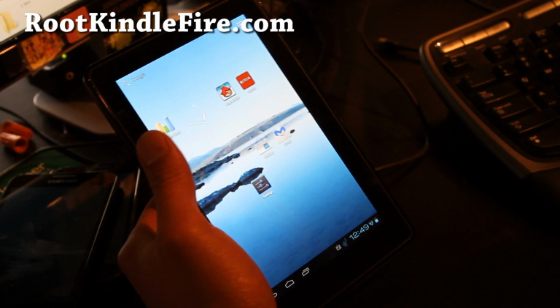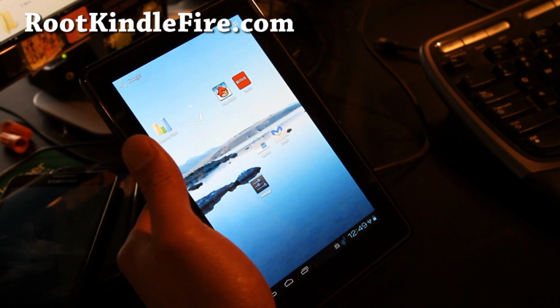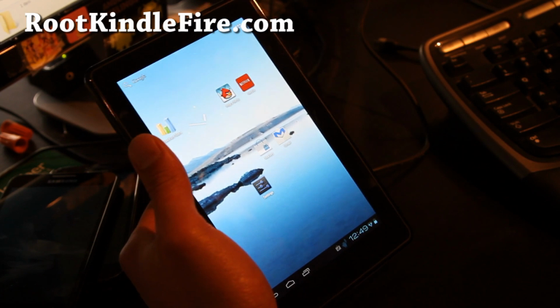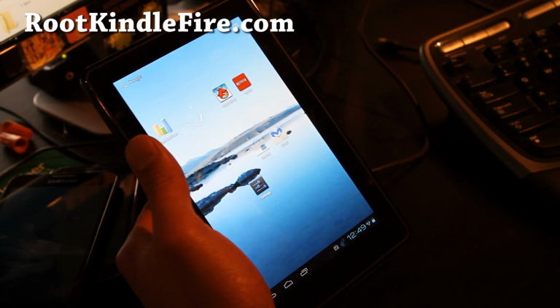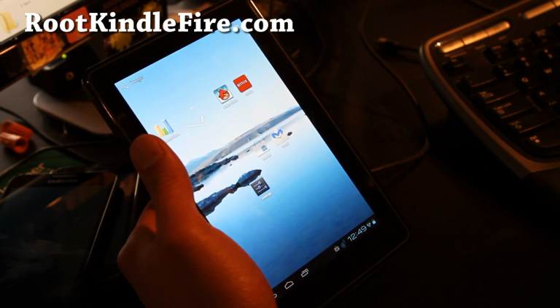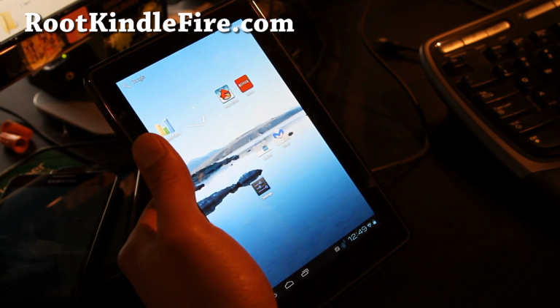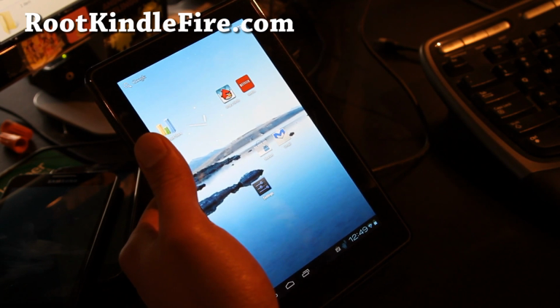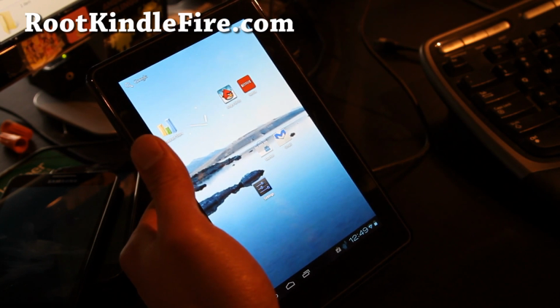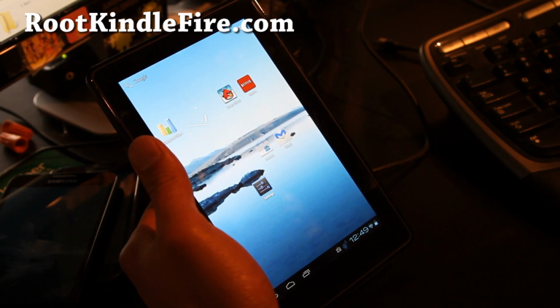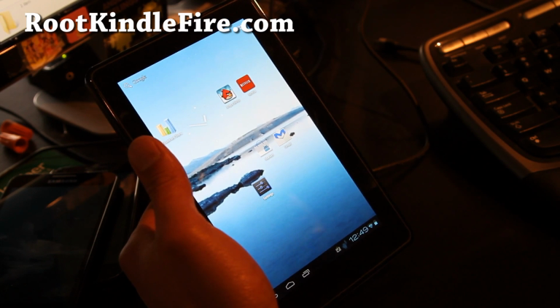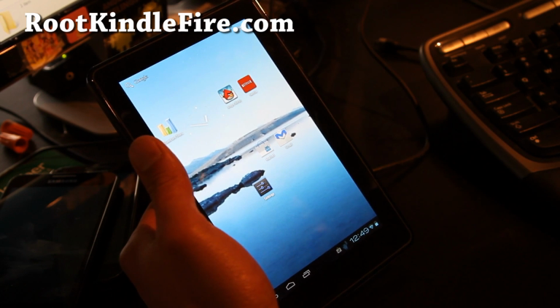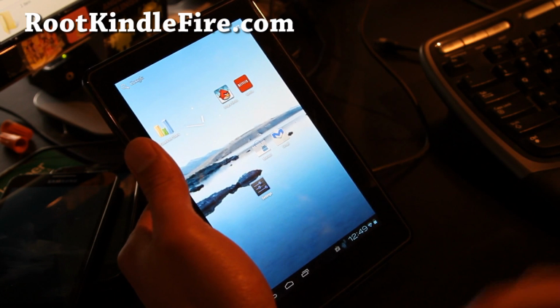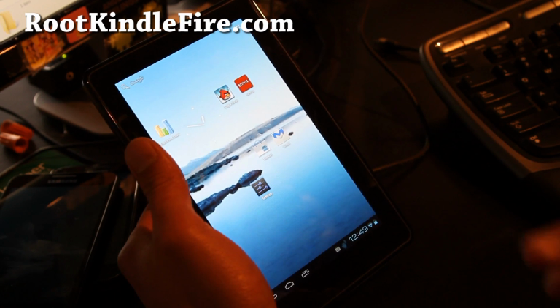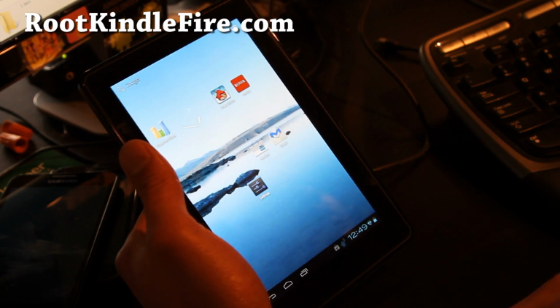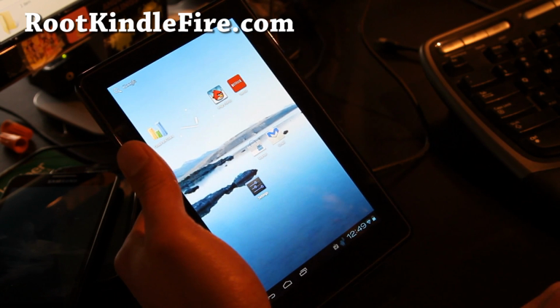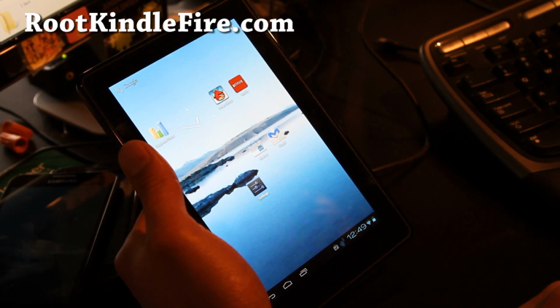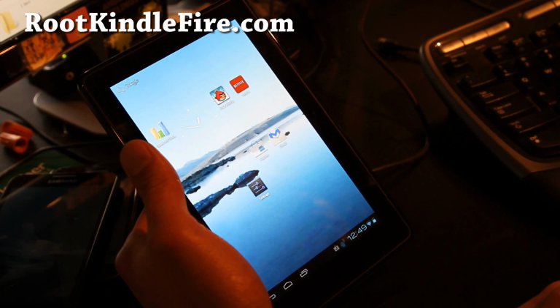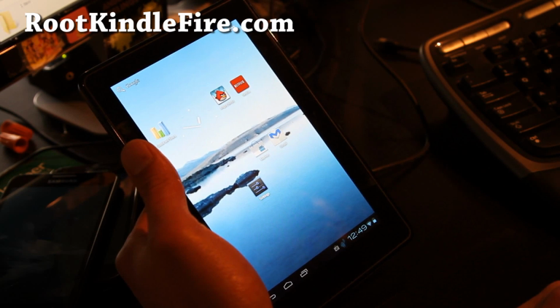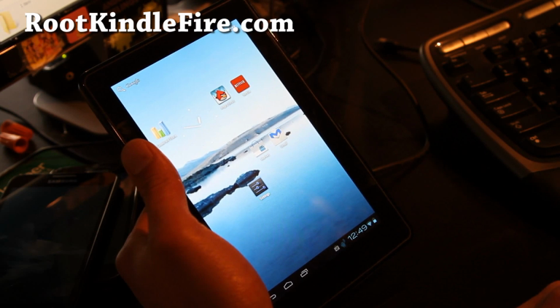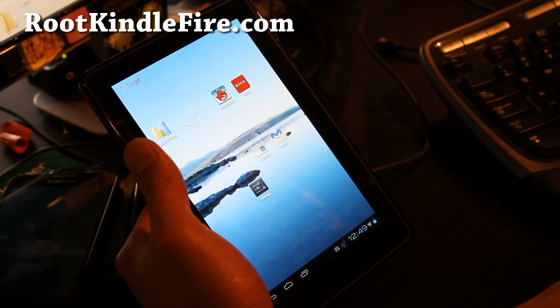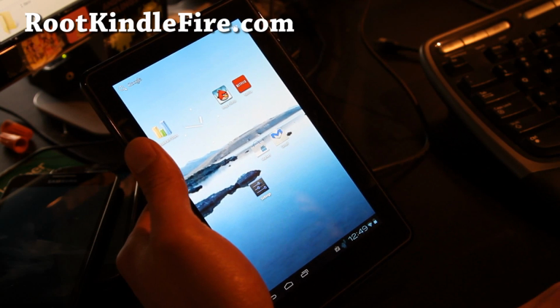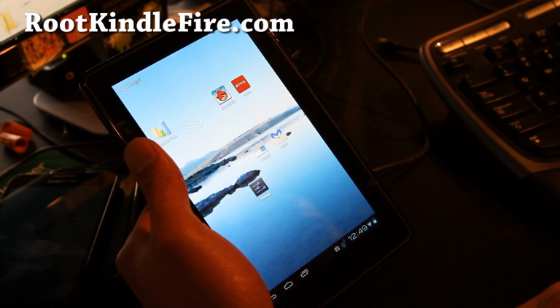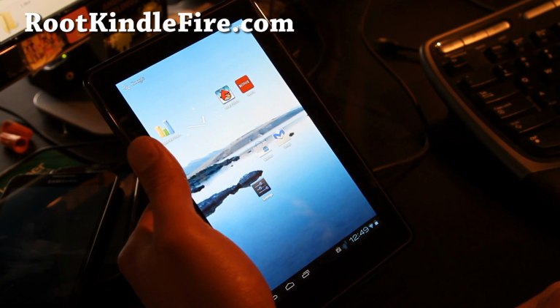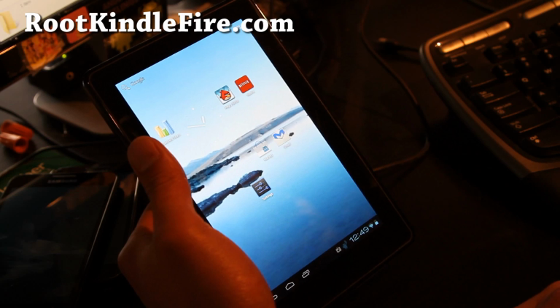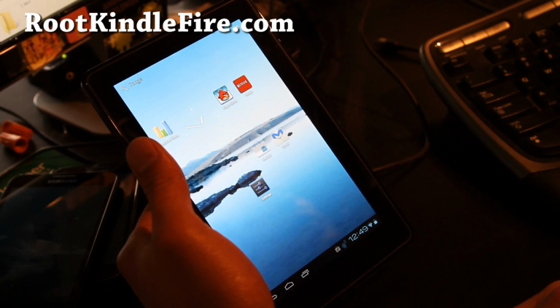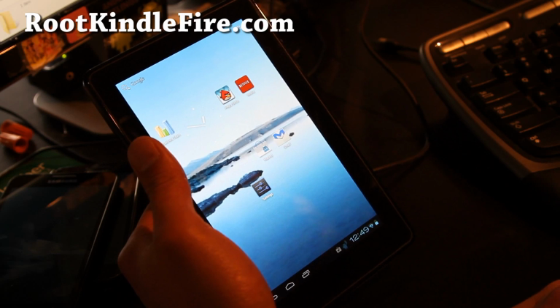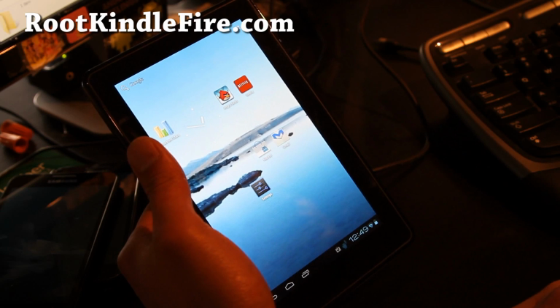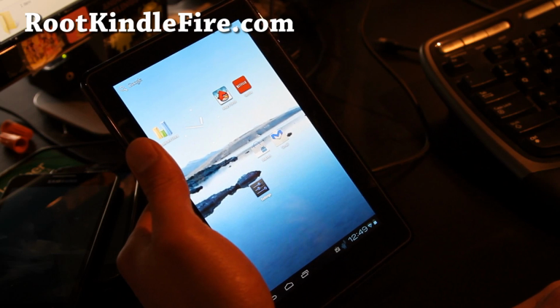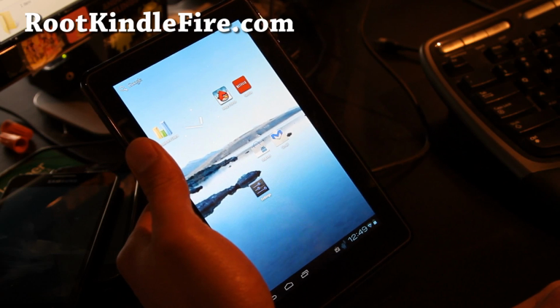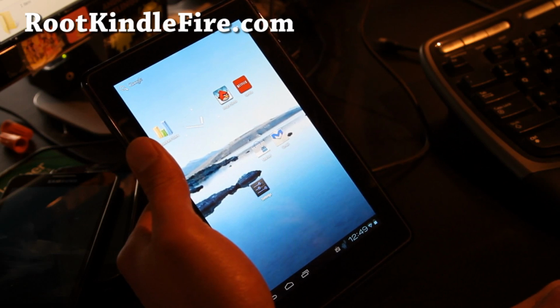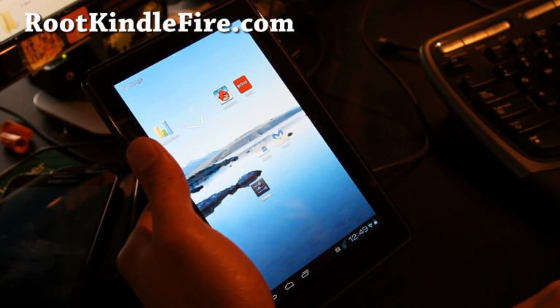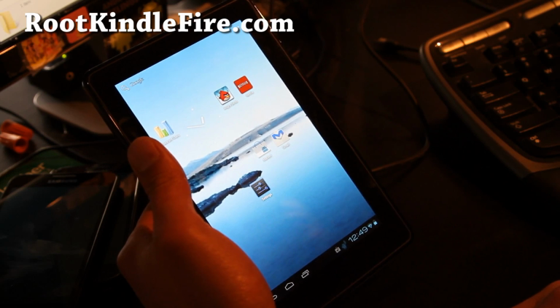This is a really nice ROM. The only thing not working is video and sound, which means you can't watch Netflix.